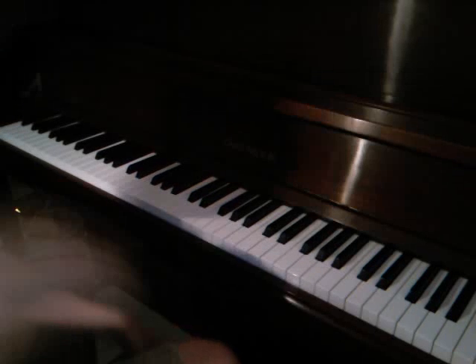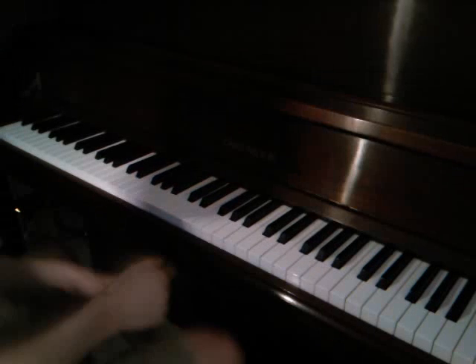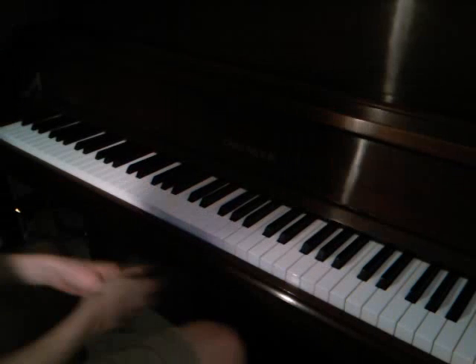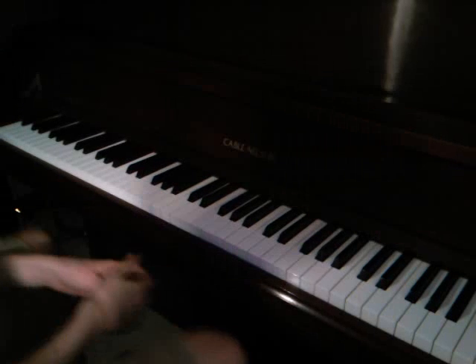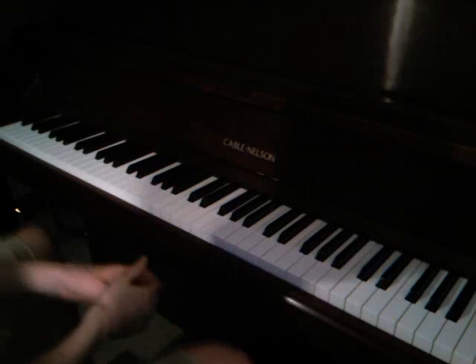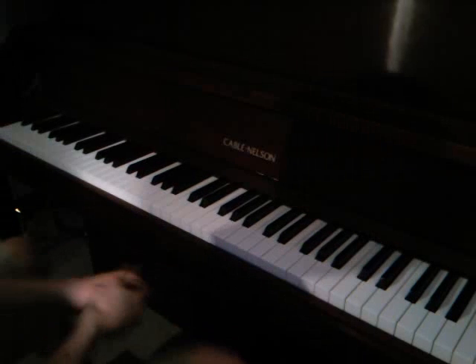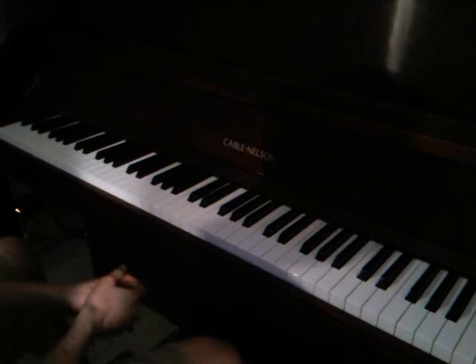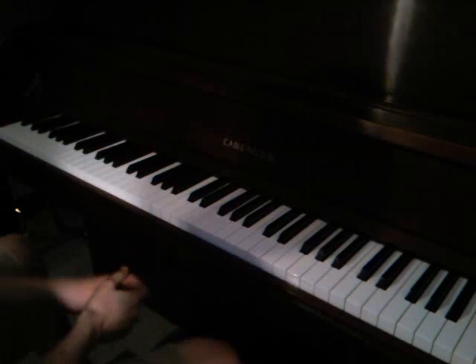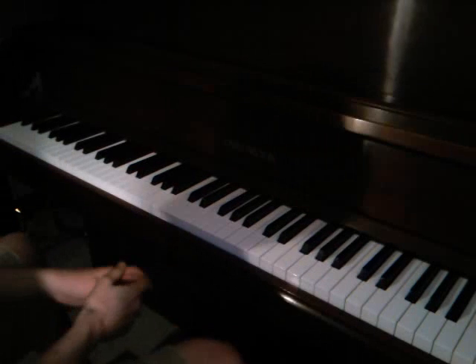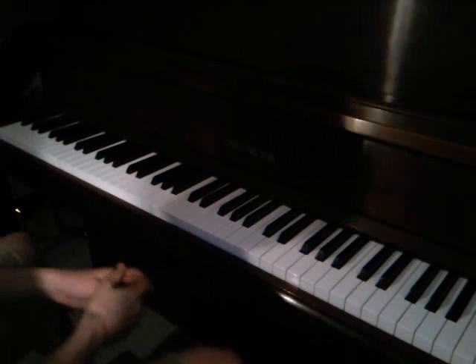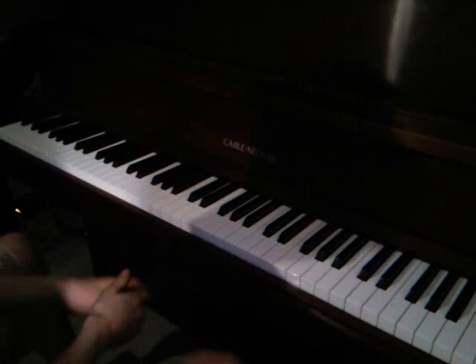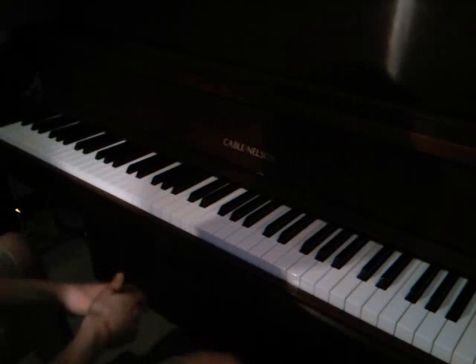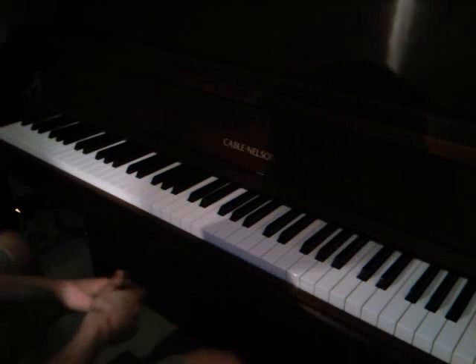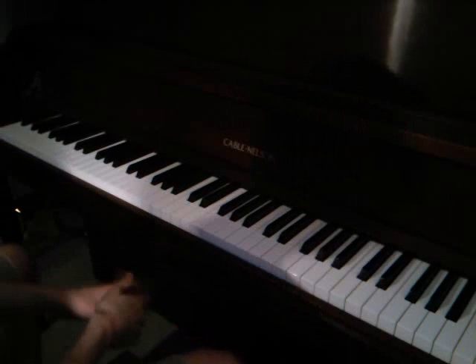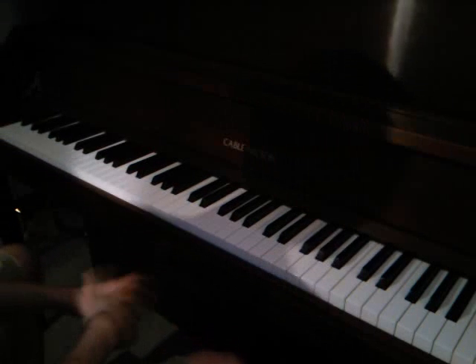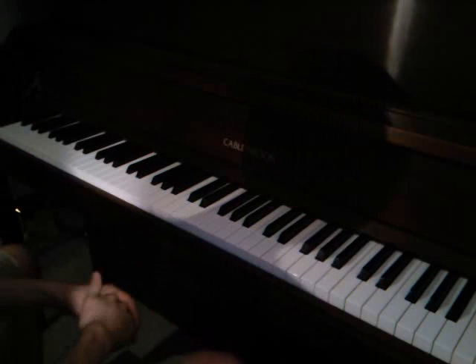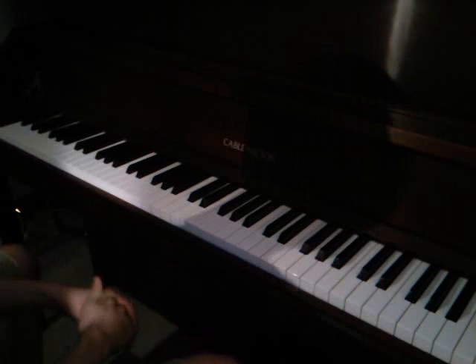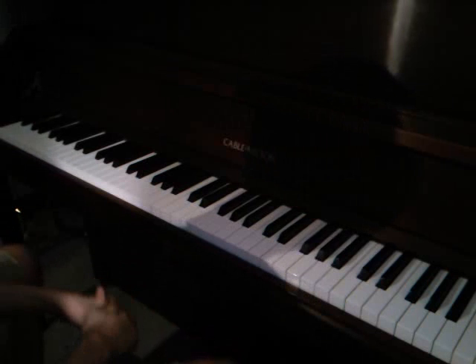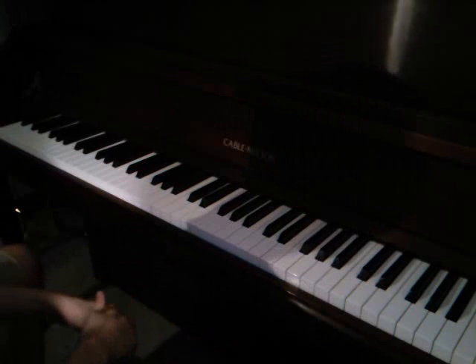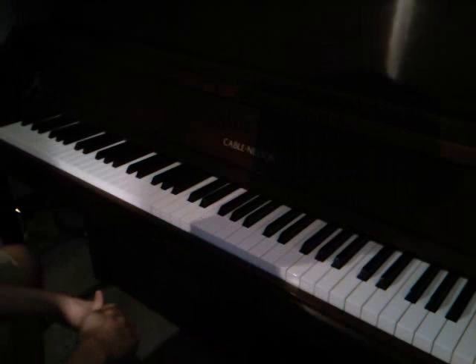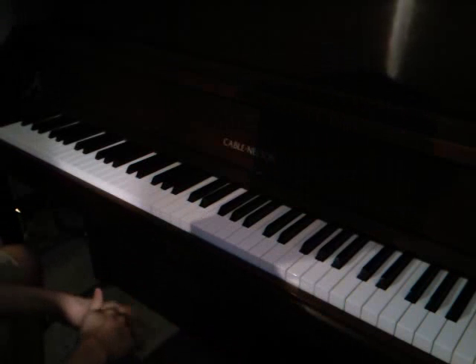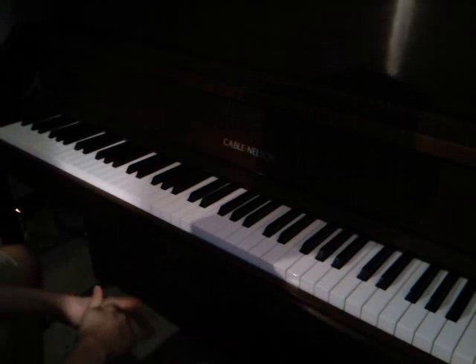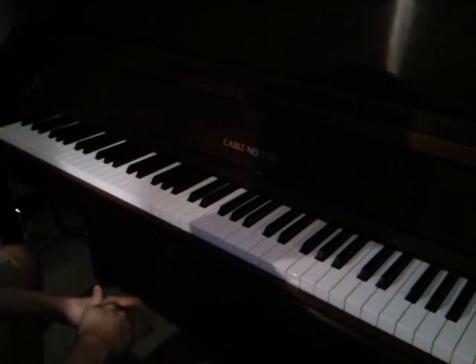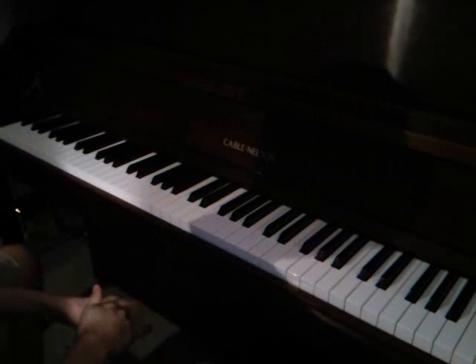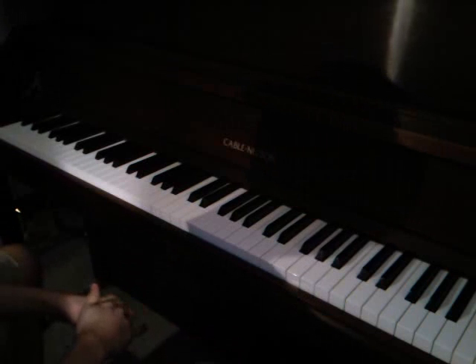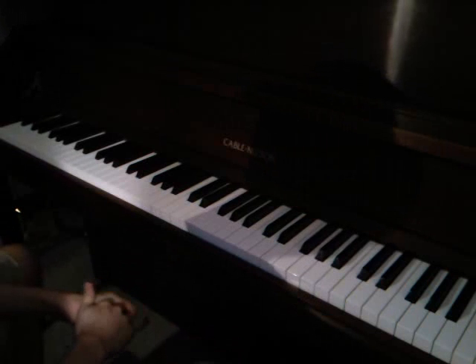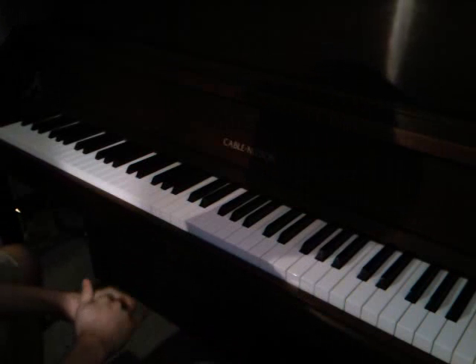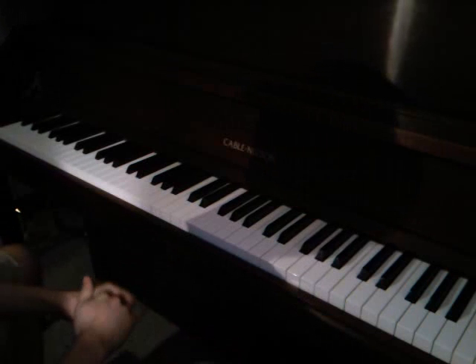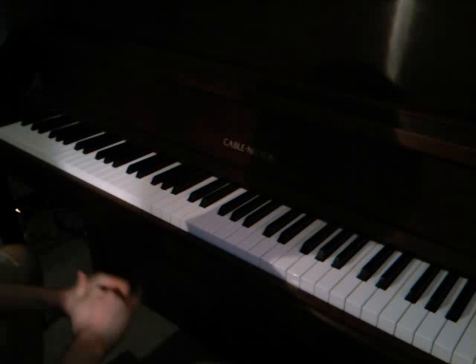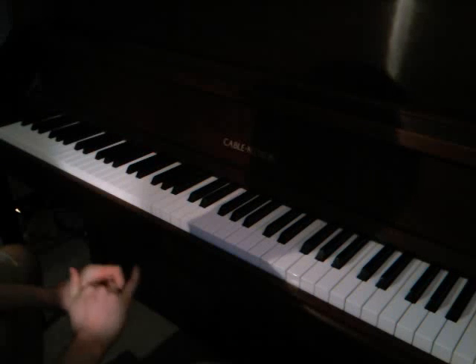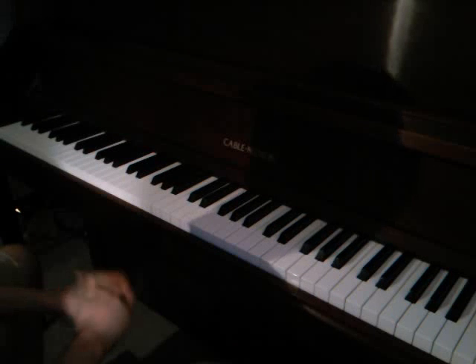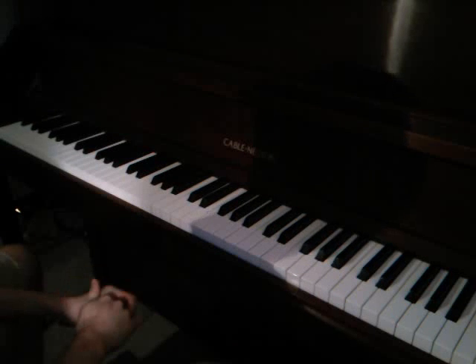This is a tutorial on how to play We Made a Pact by Hey Rosetta. It's a pretty simple song — it's mostly chords.